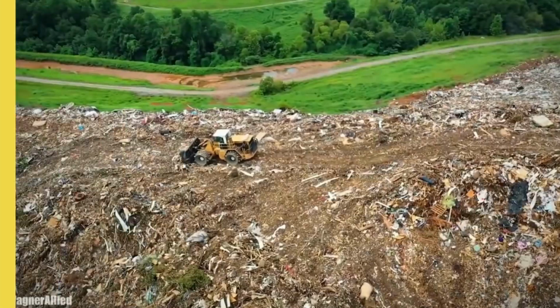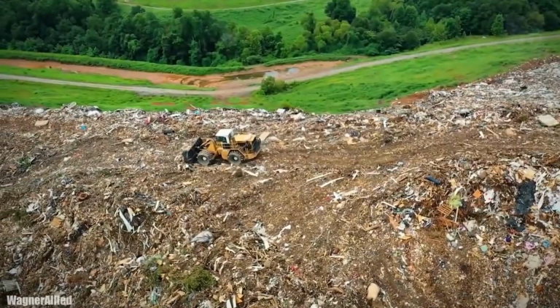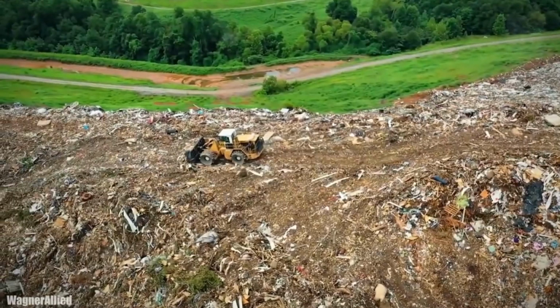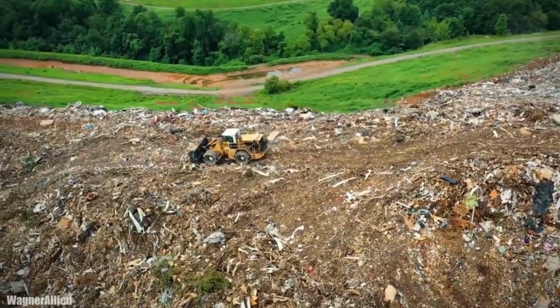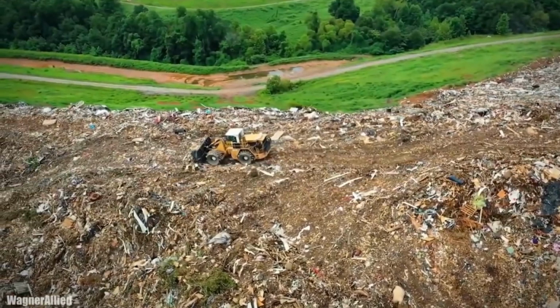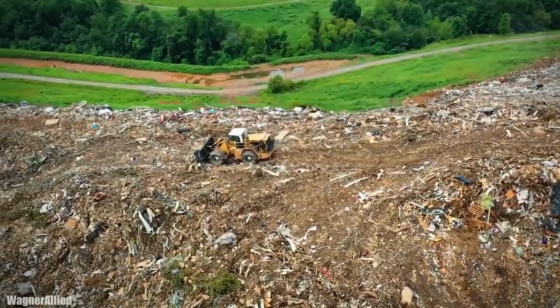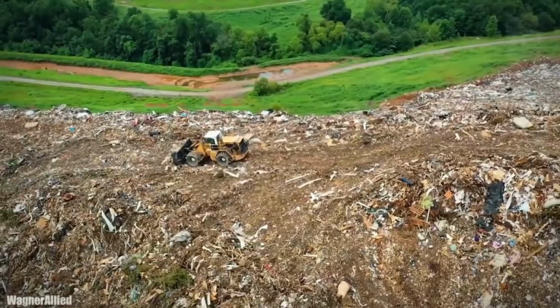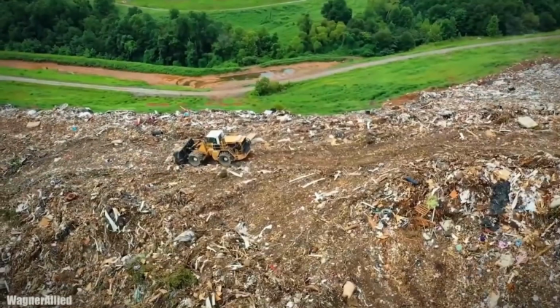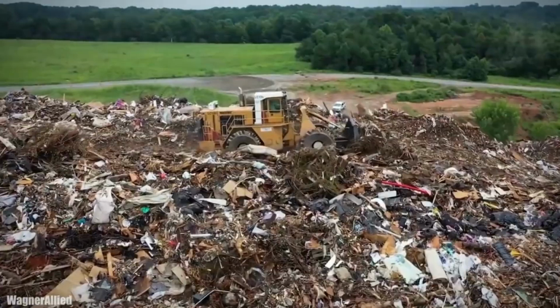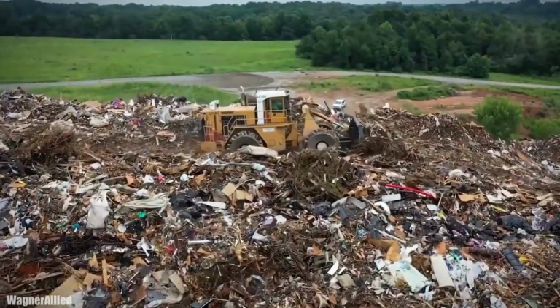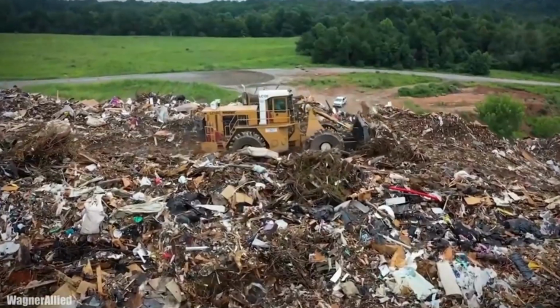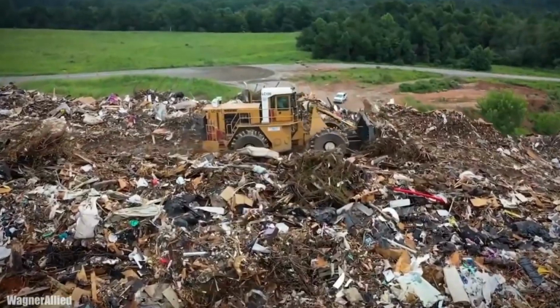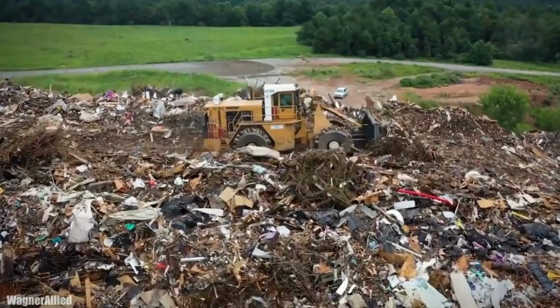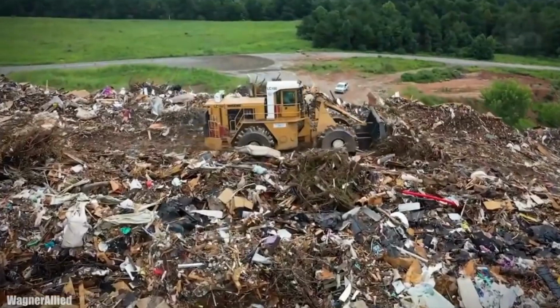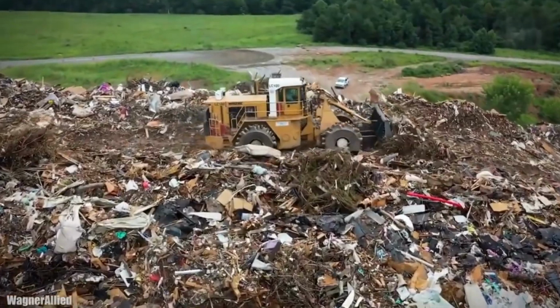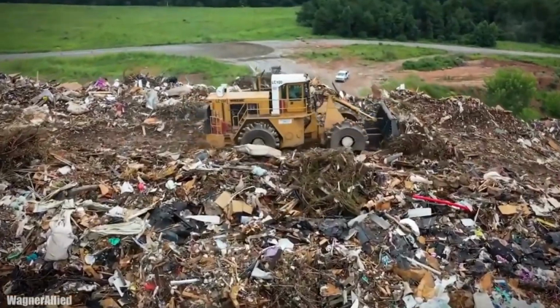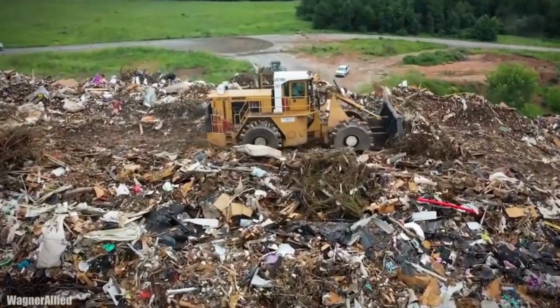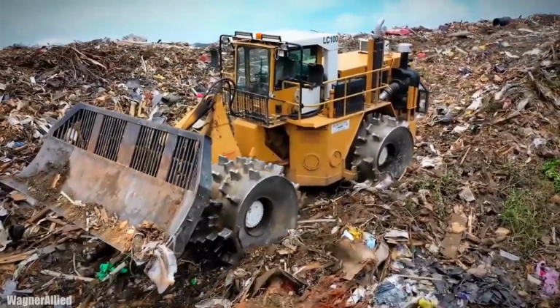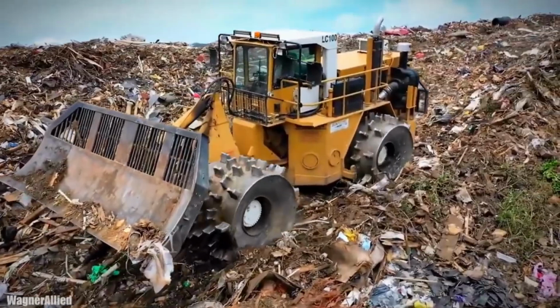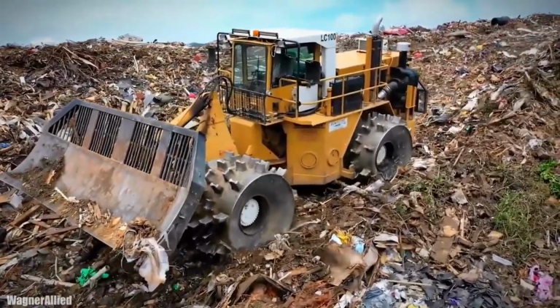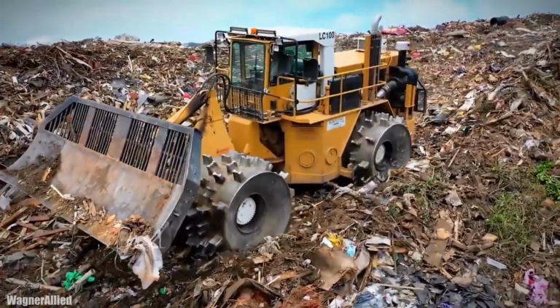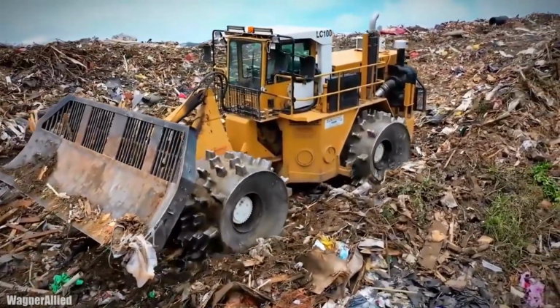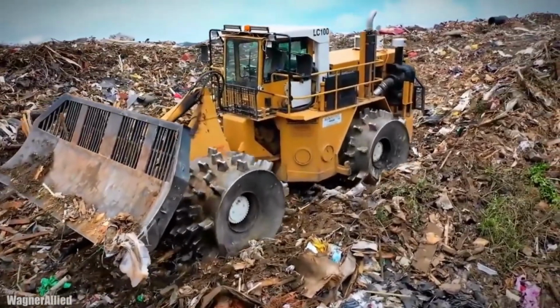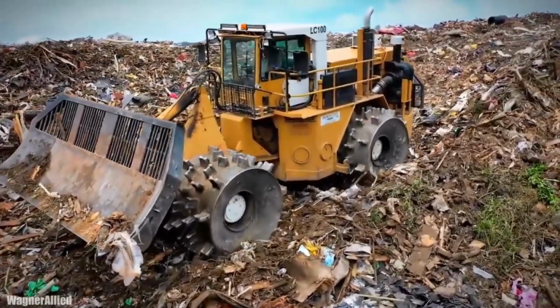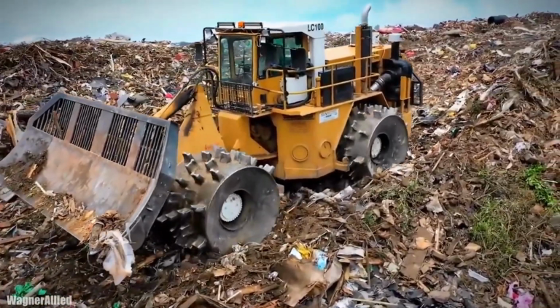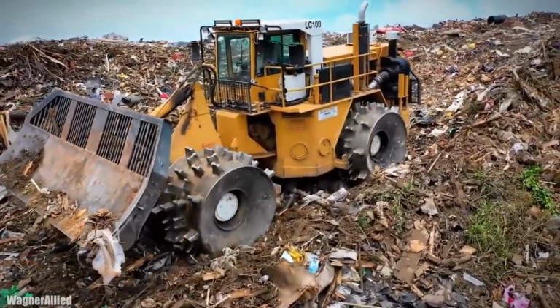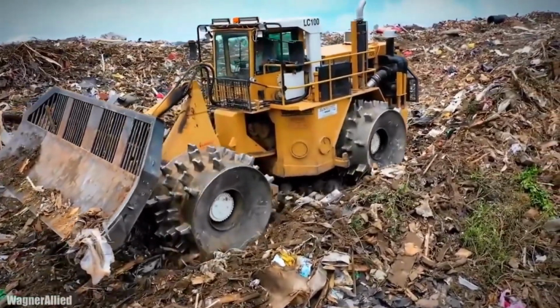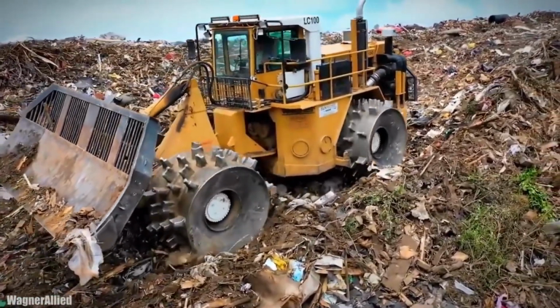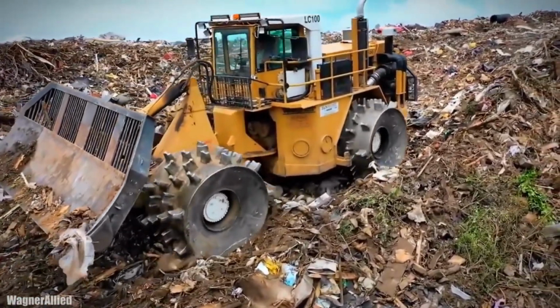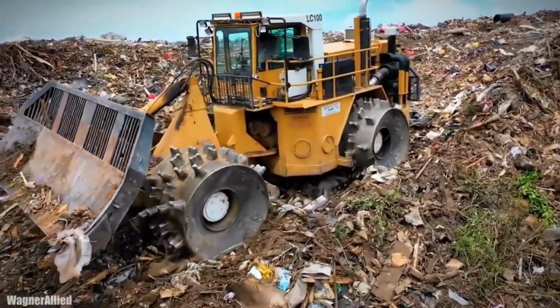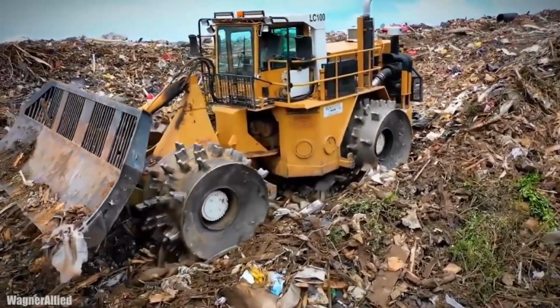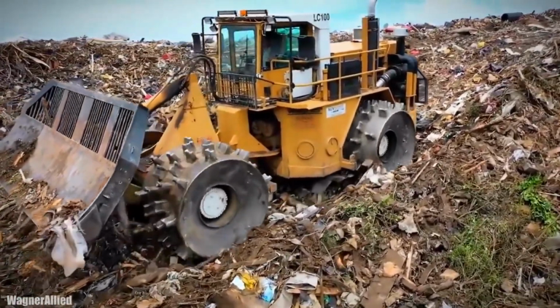So next time you see a landfill with such machines, you know why they decided to have spiked wheels.